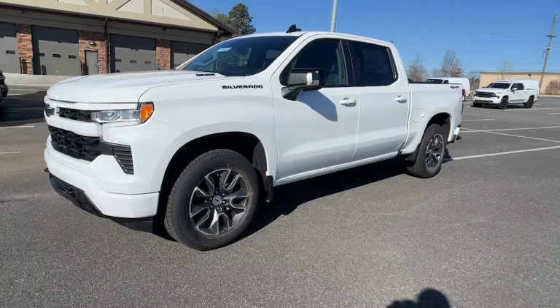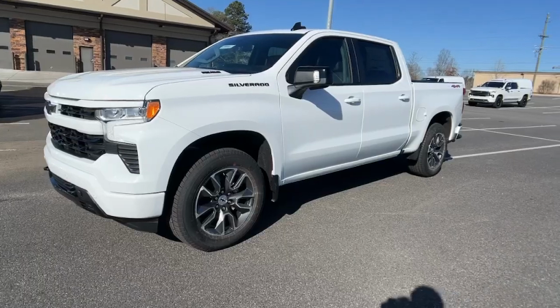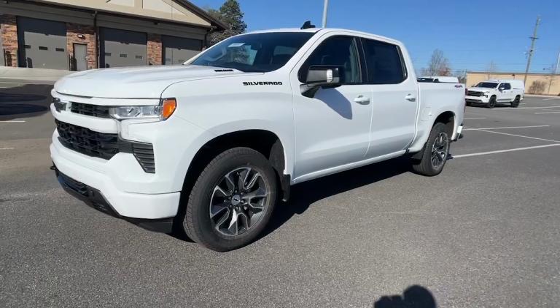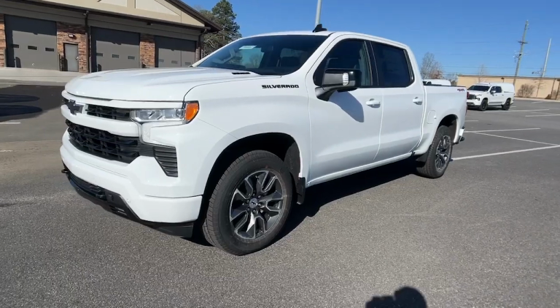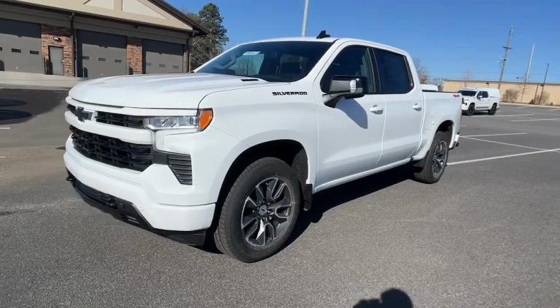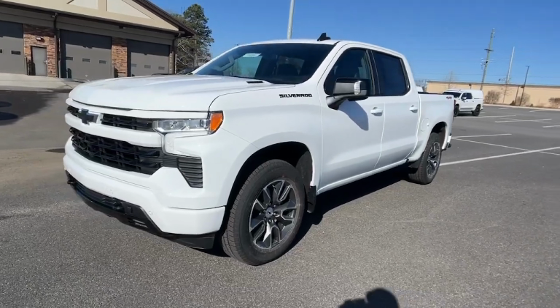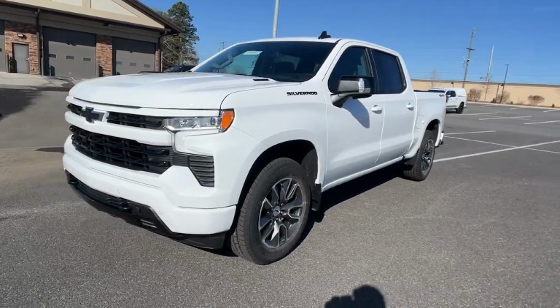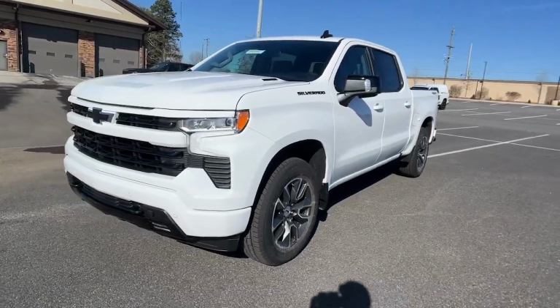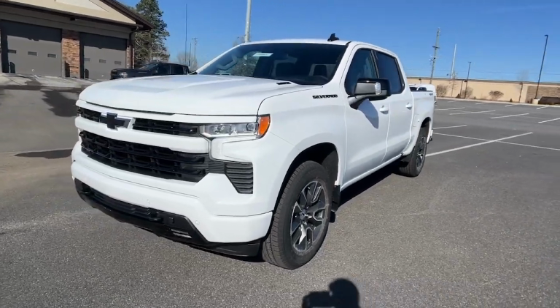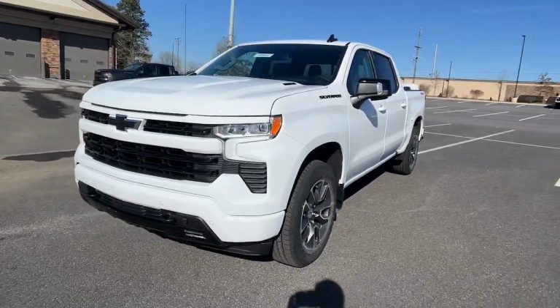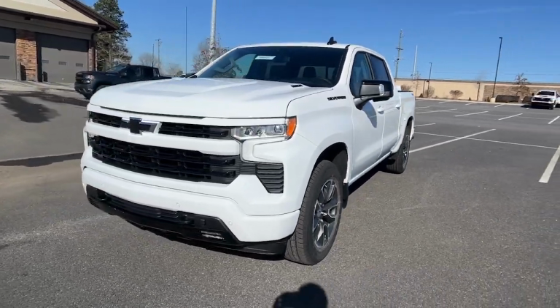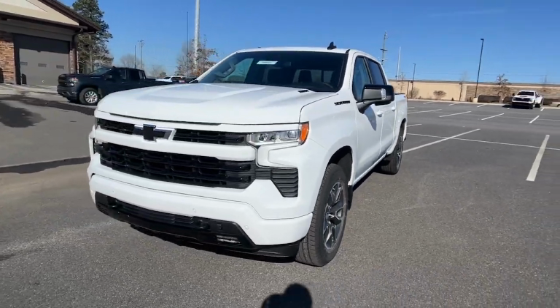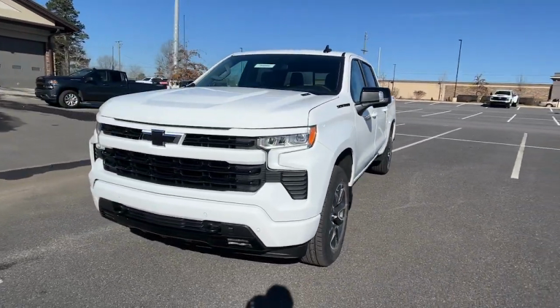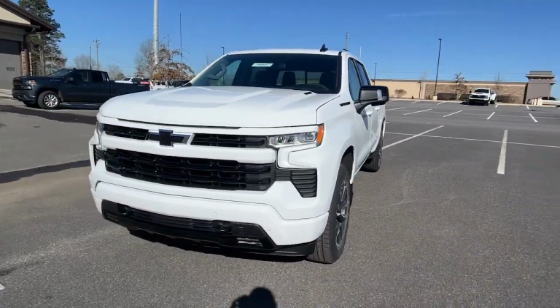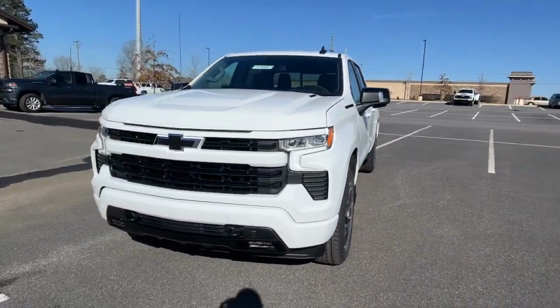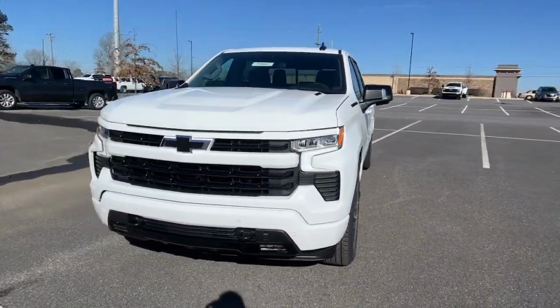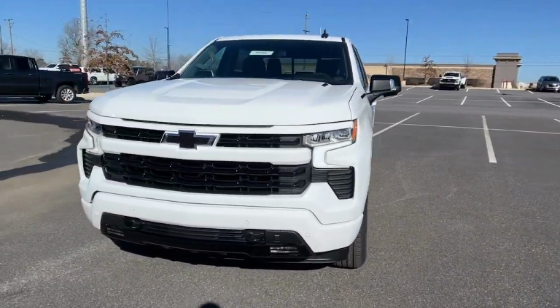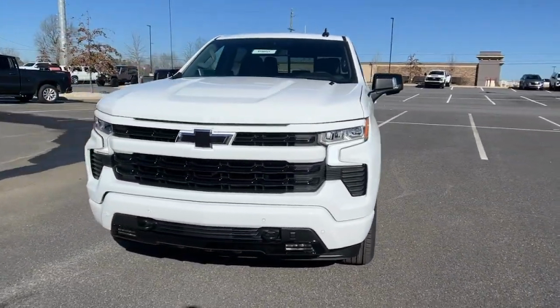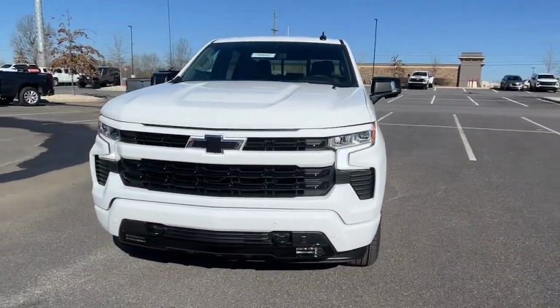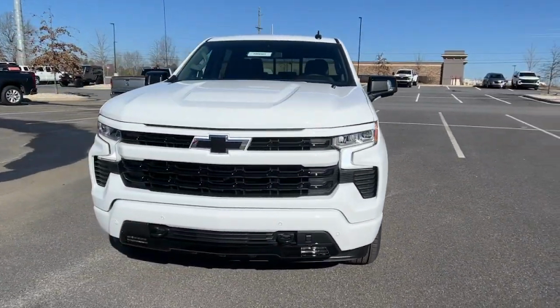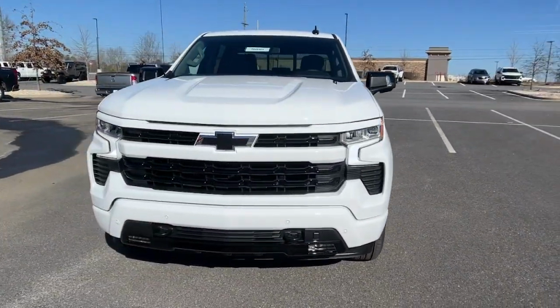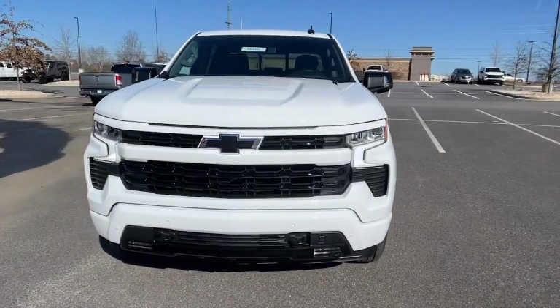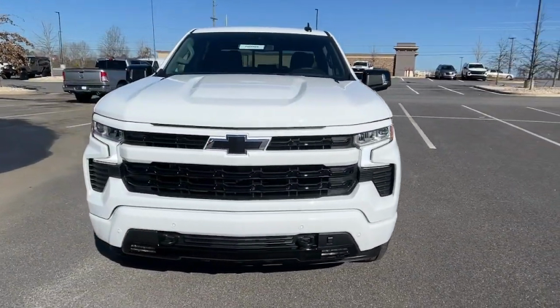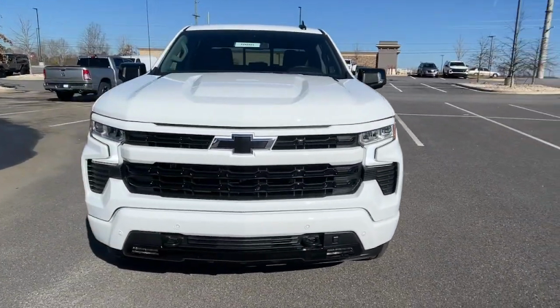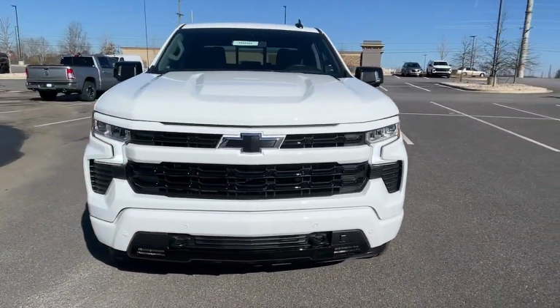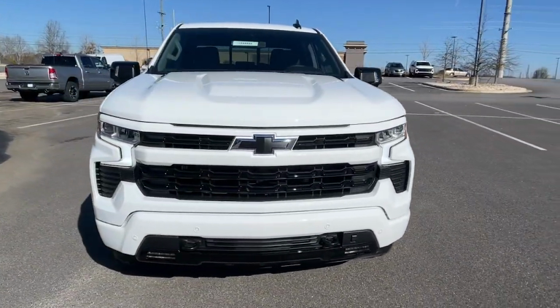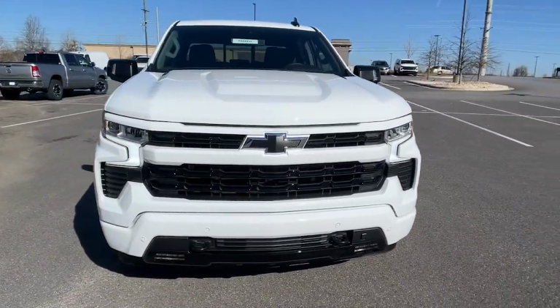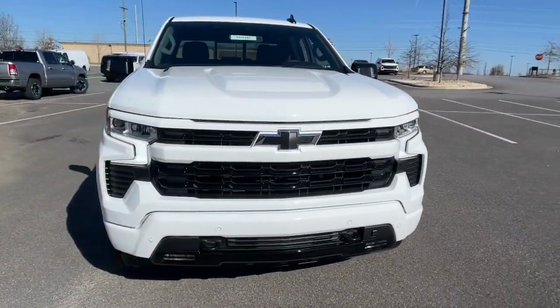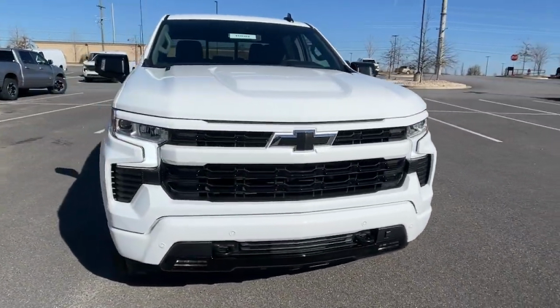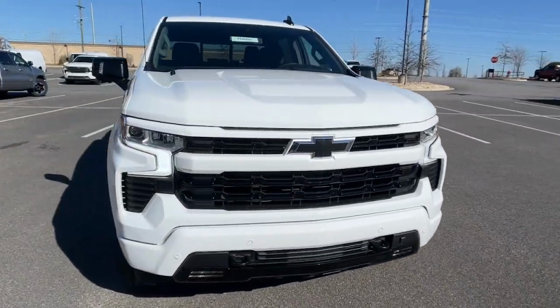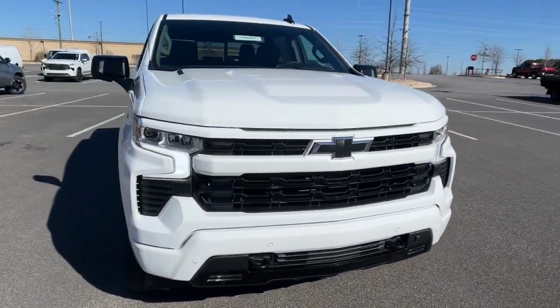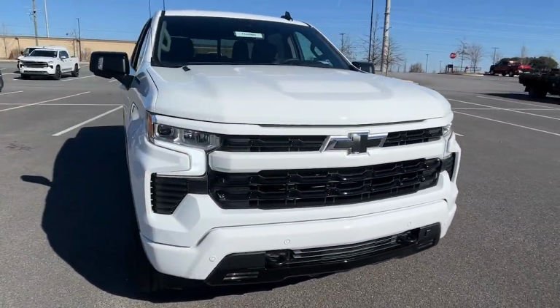You will be amazed by this. 2024 Chevrolet Silverado 1500.